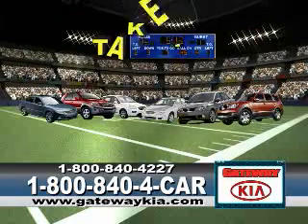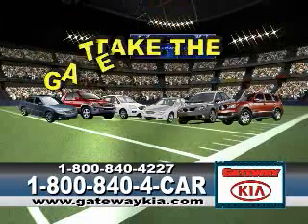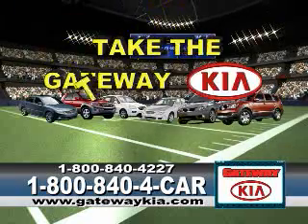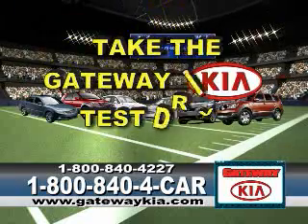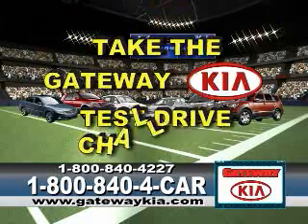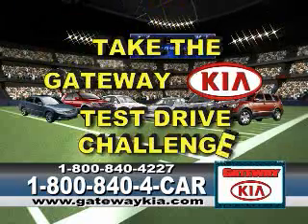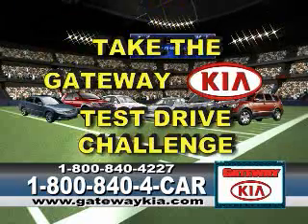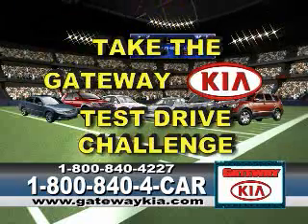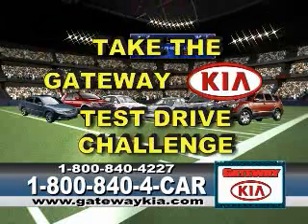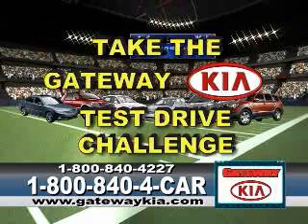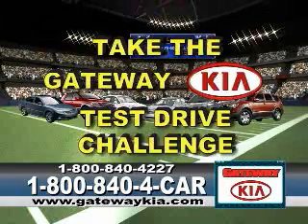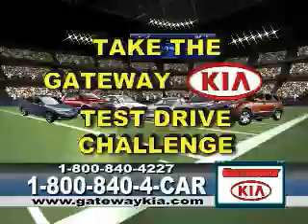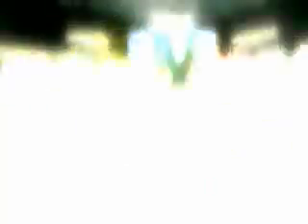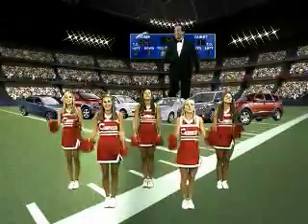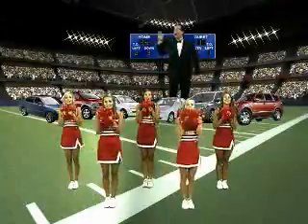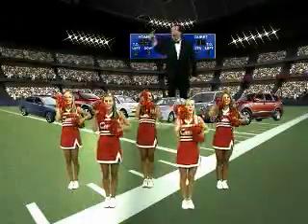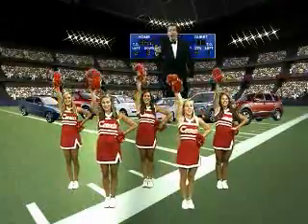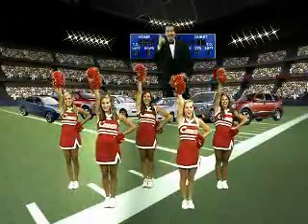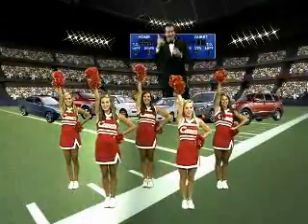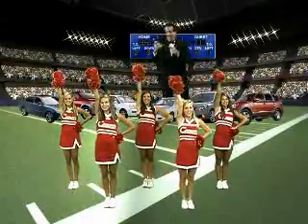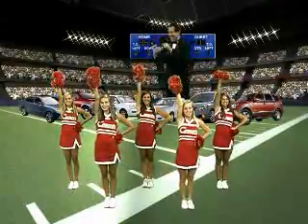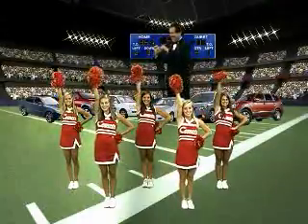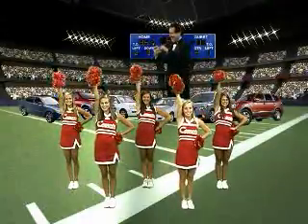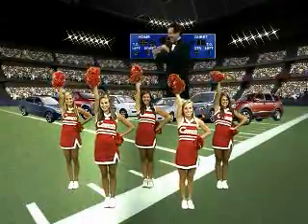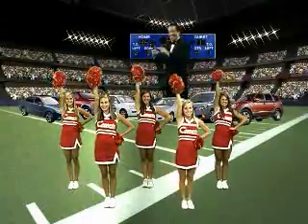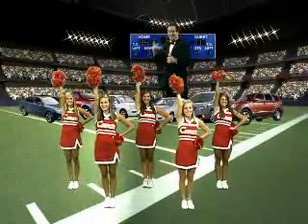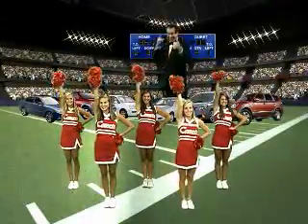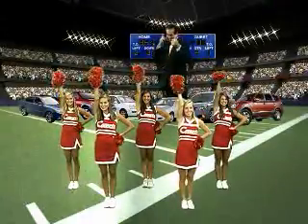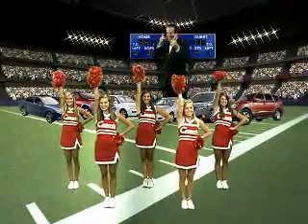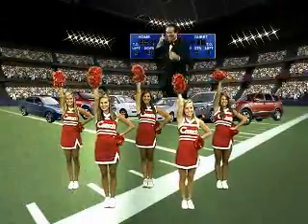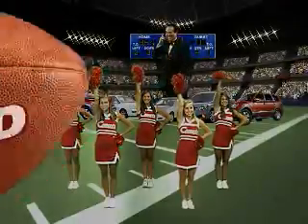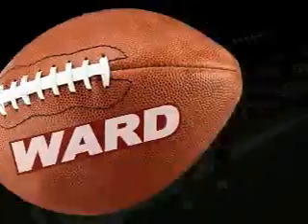It's the incredible Gateway Kia Challenge. Call now. The Giants will be right back.